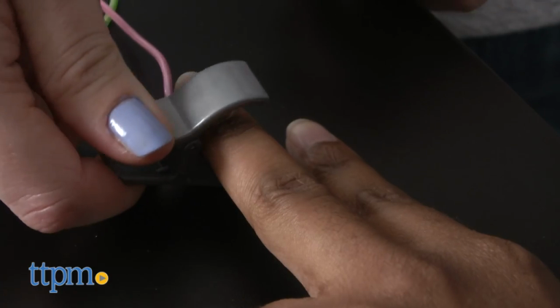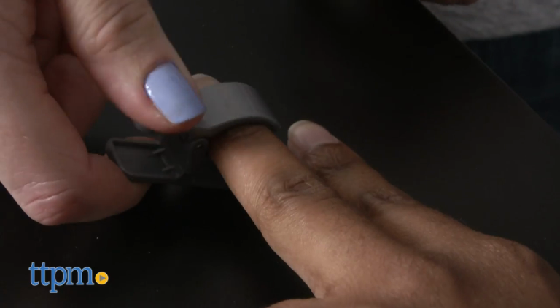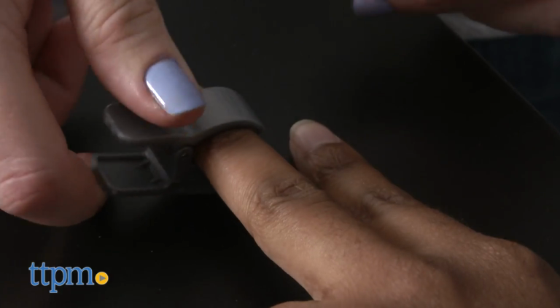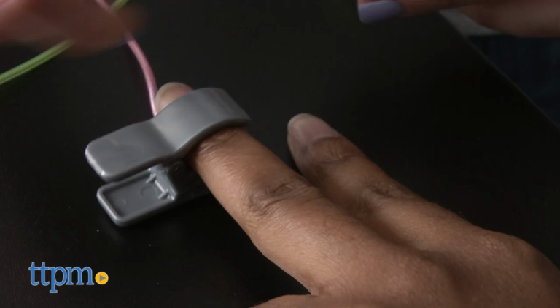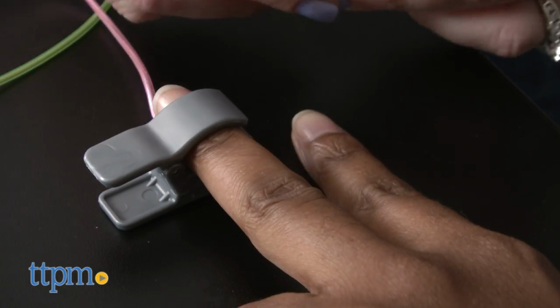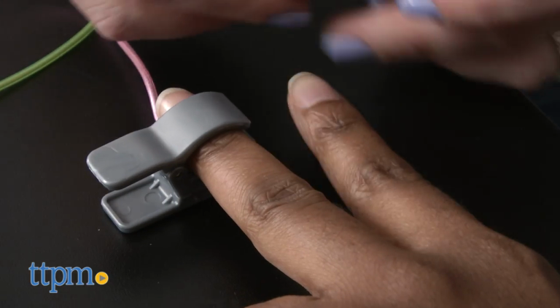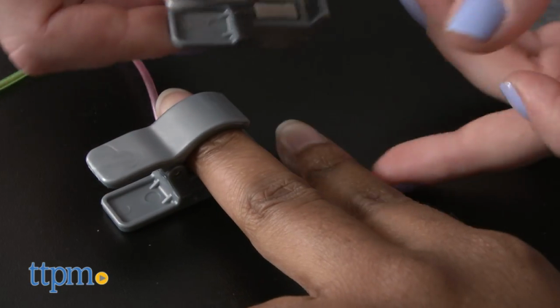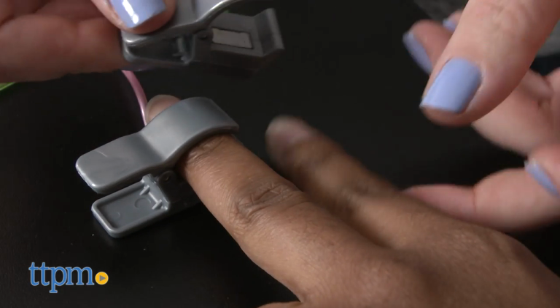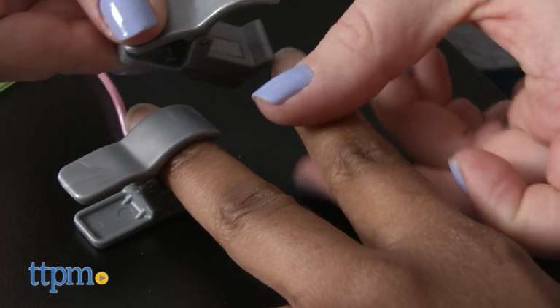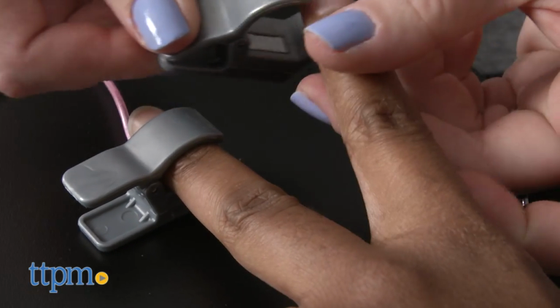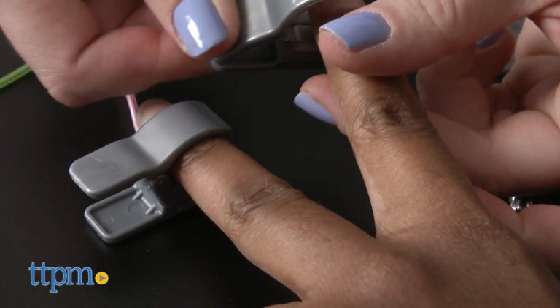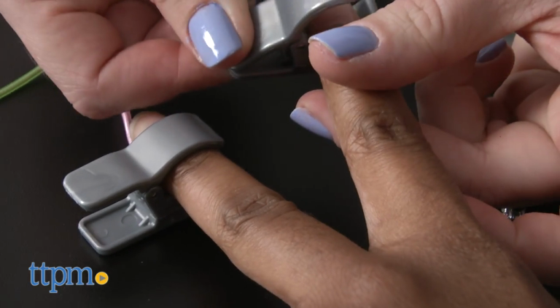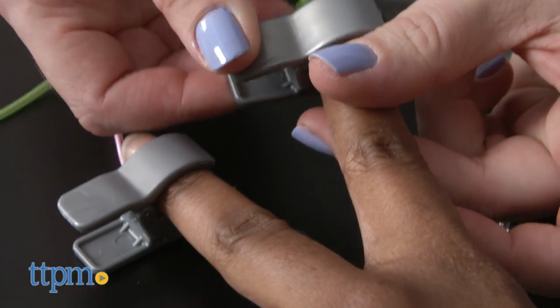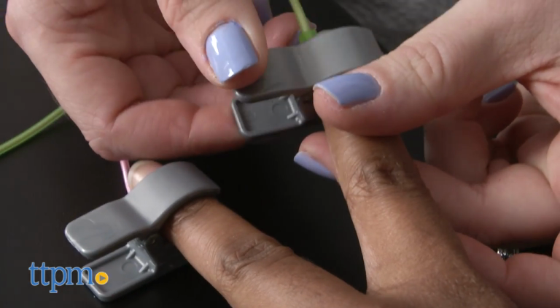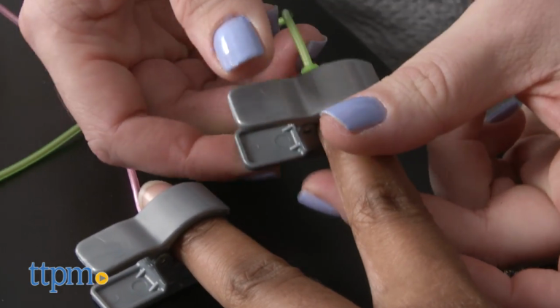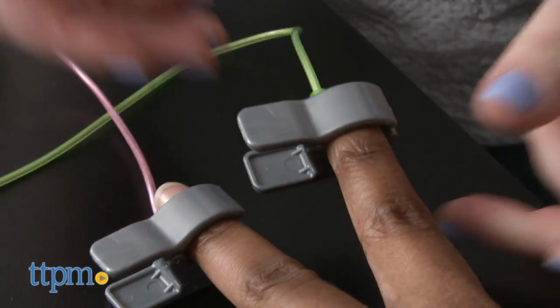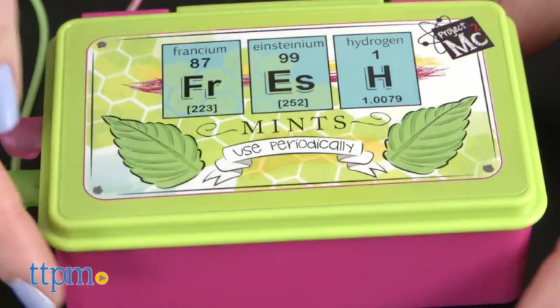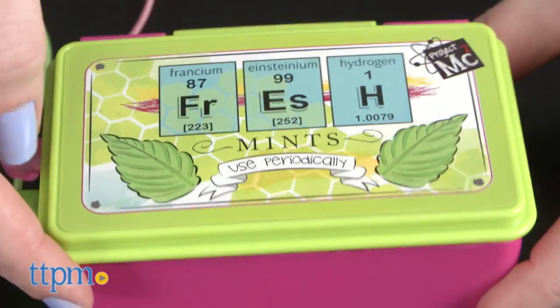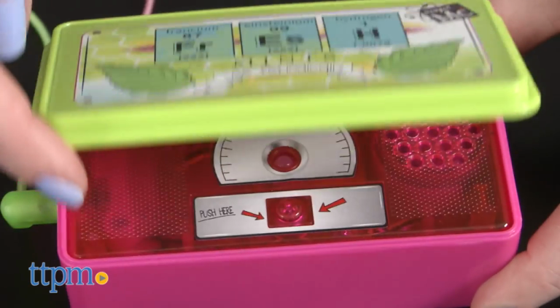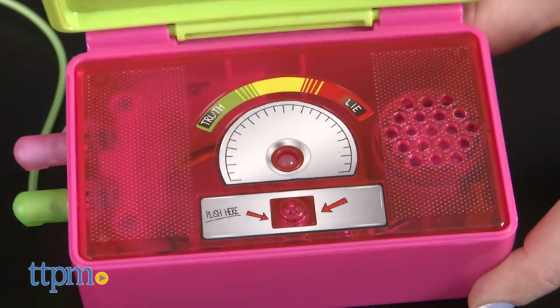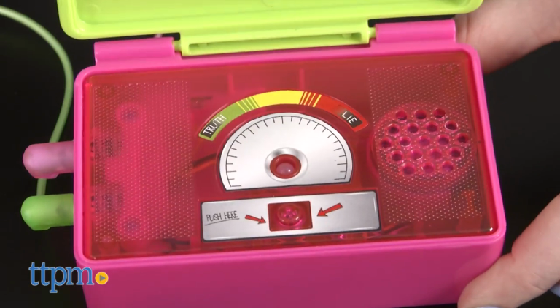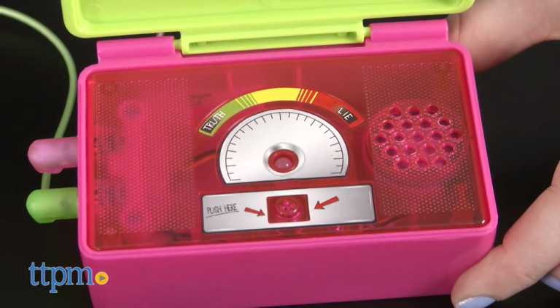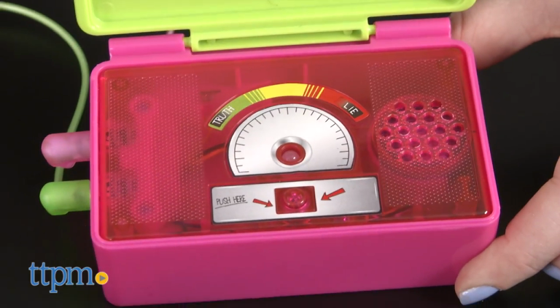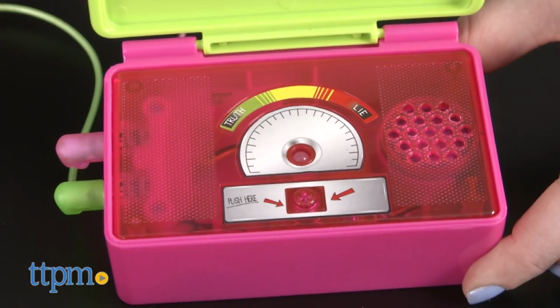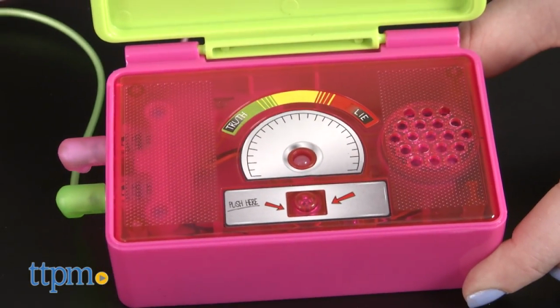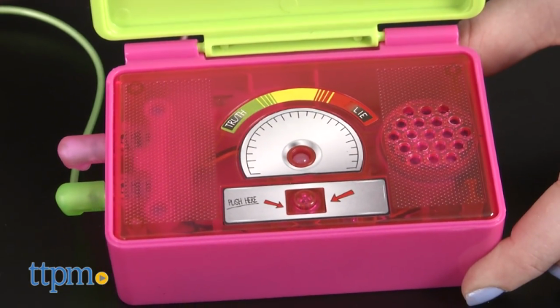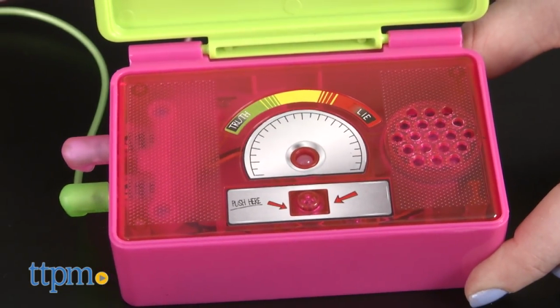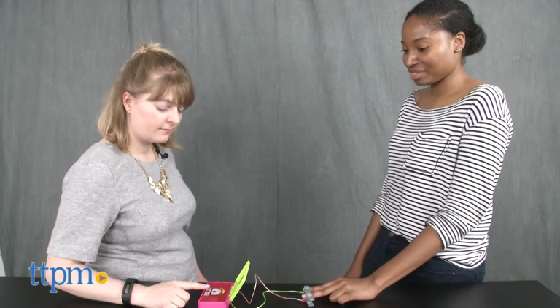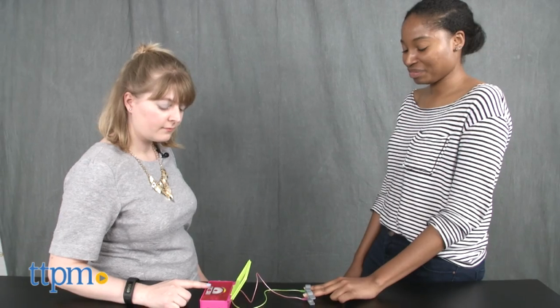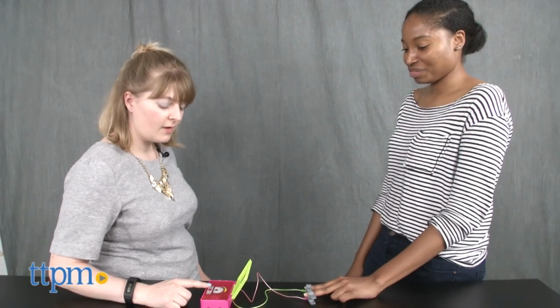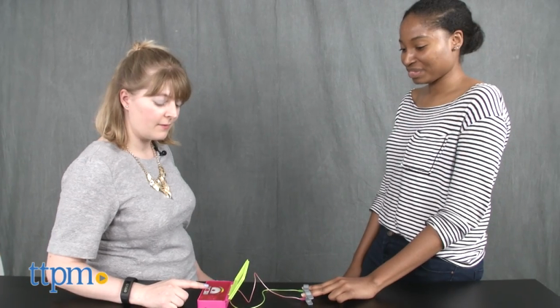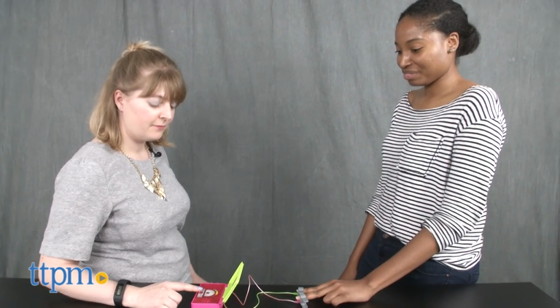Place the clamps on a friend's middle and index fingers. Open the lie detector mint box, ask your friend a question, and hit the middle button.